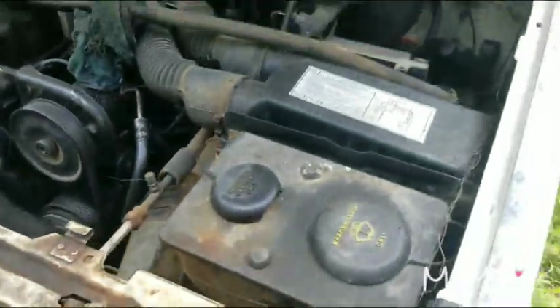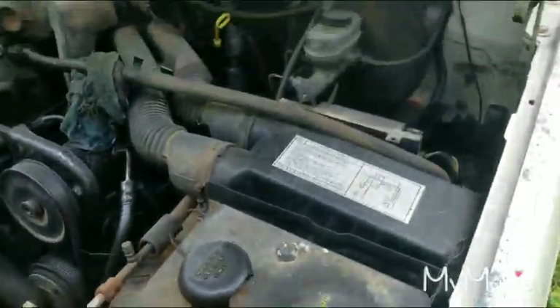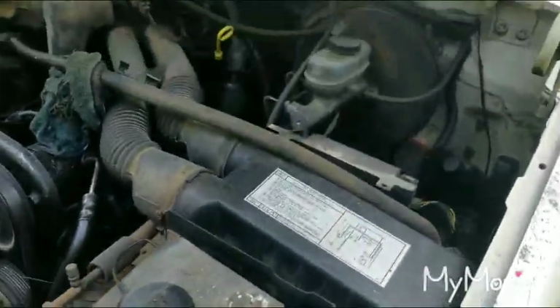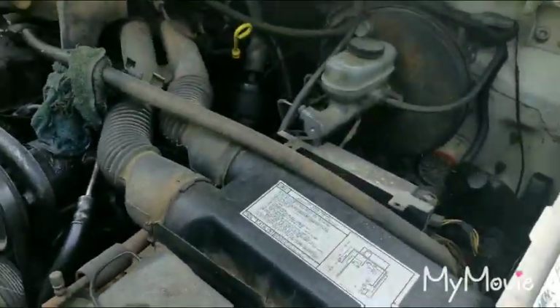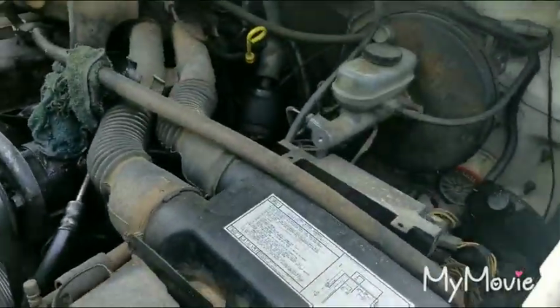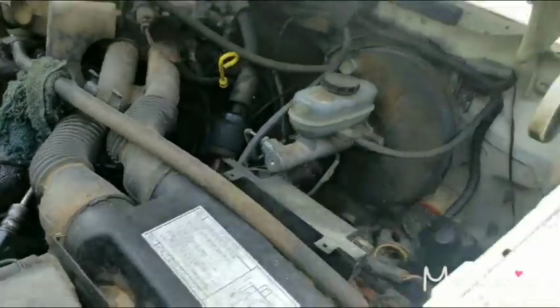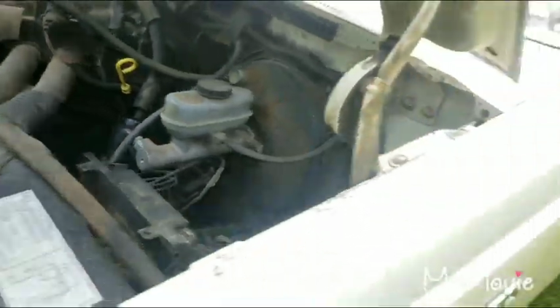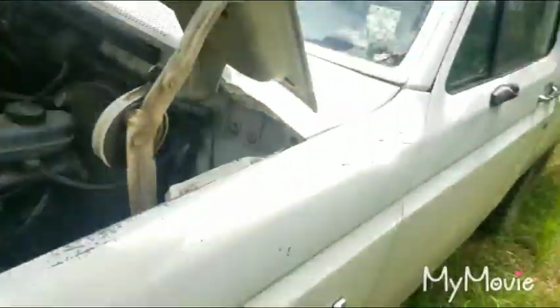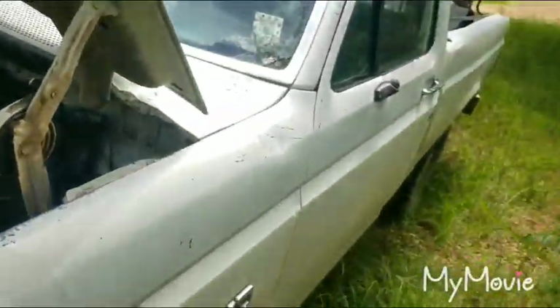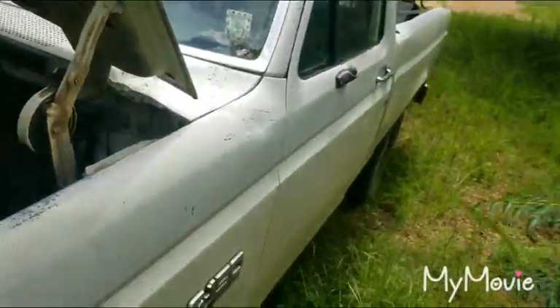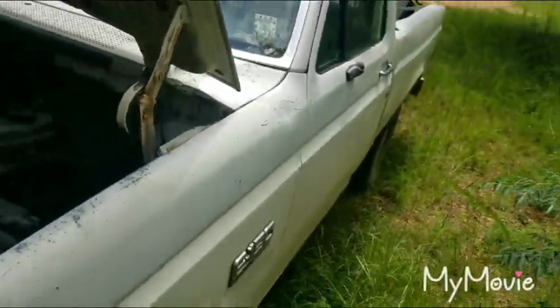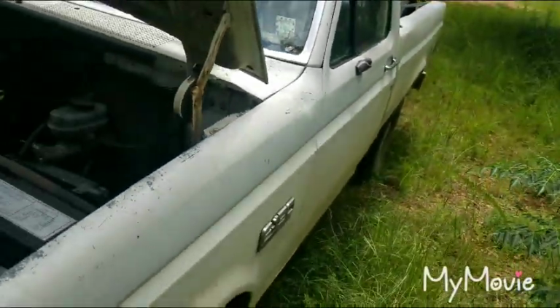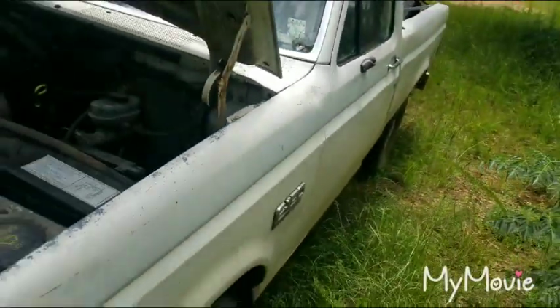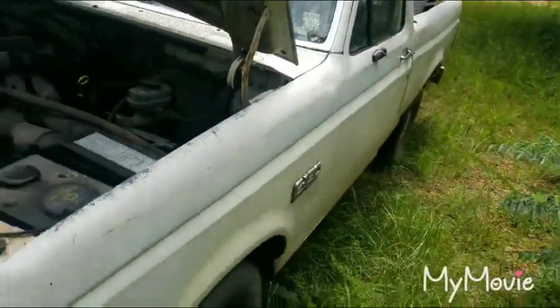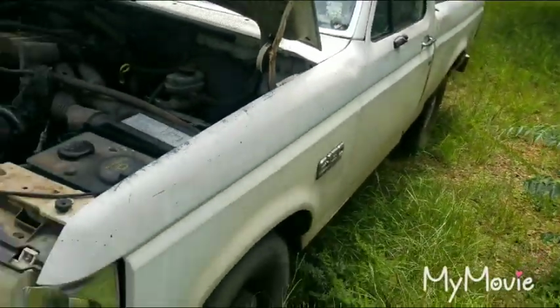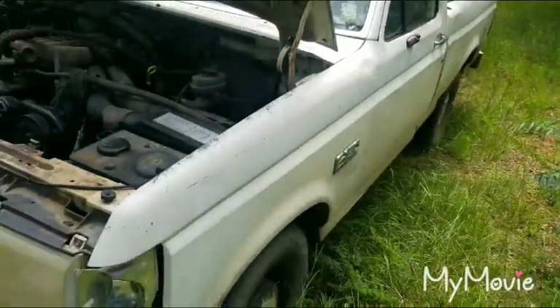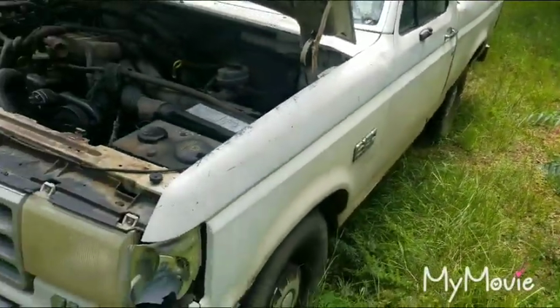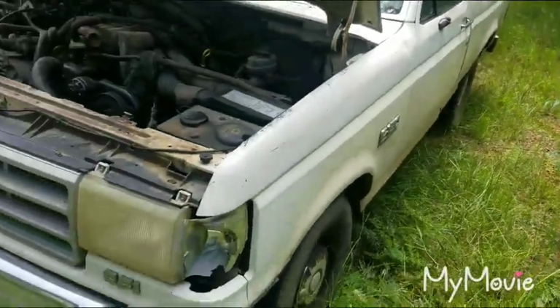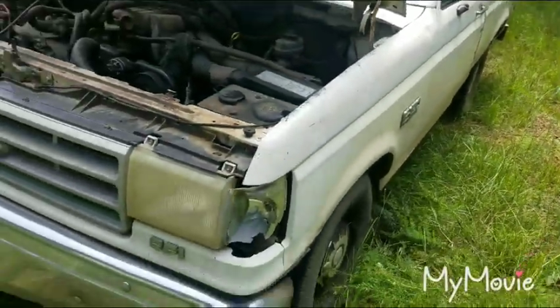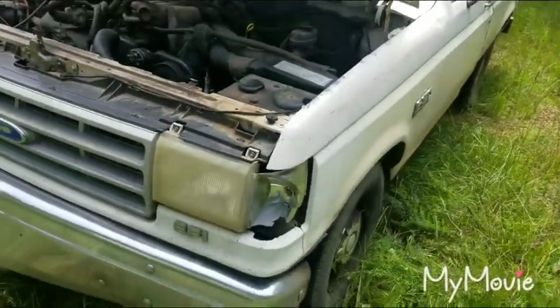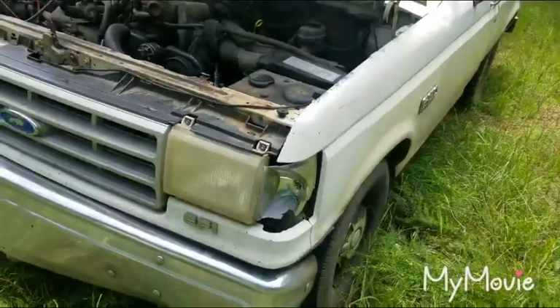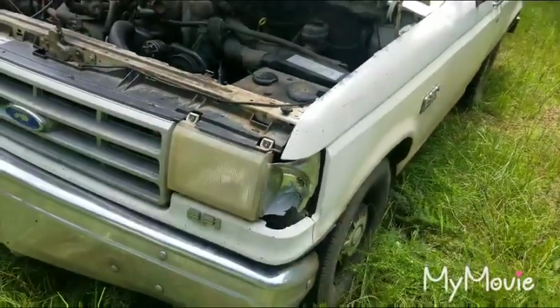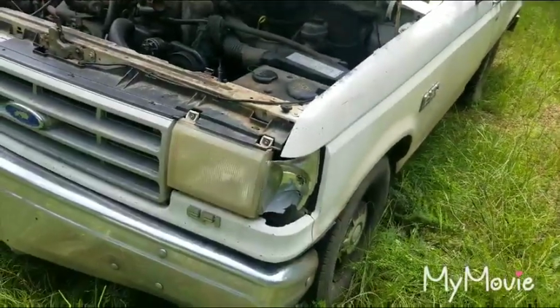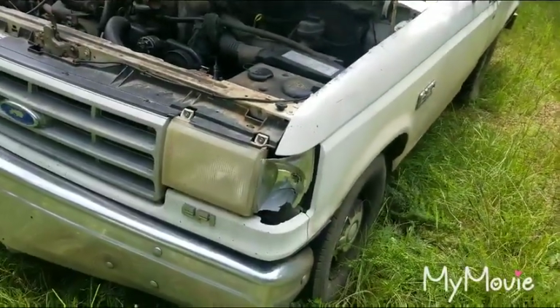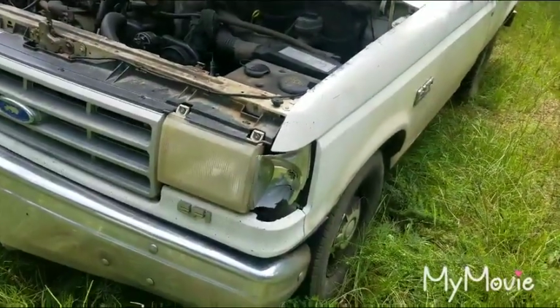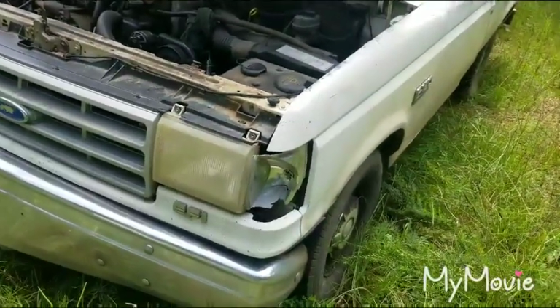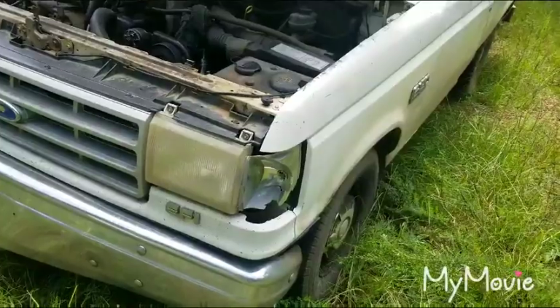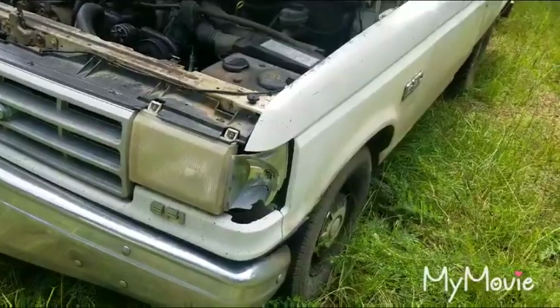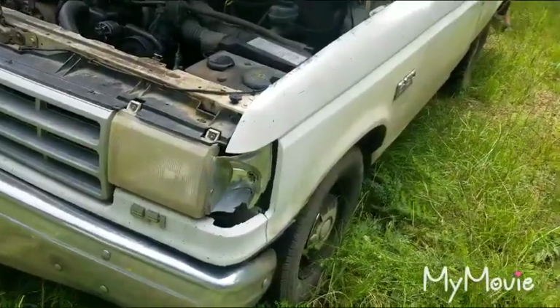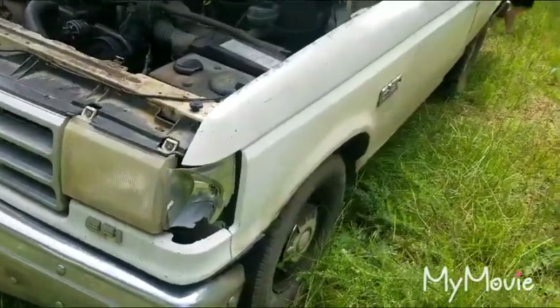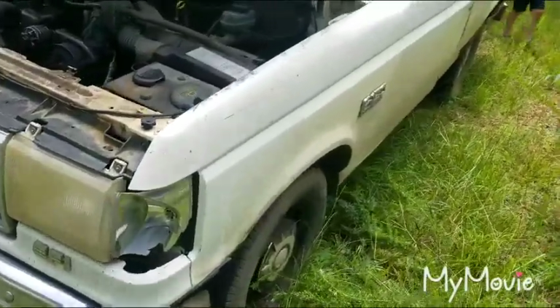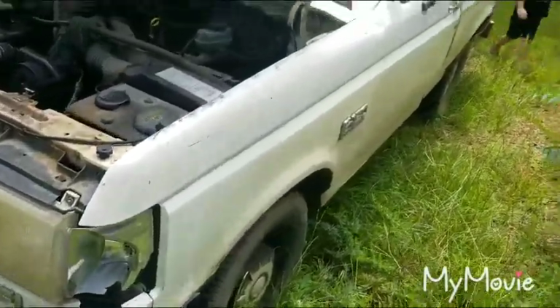I said I wasn't going to spend no more money on the old truck, but I mean, even though it's a junkyard truck we bought for parts, I hate to not see it through.